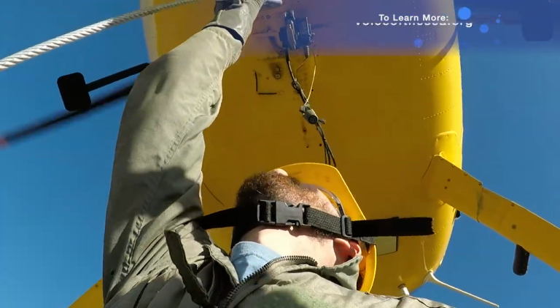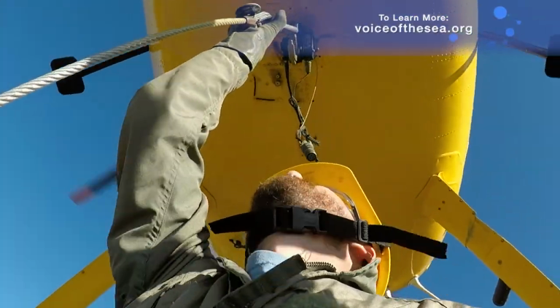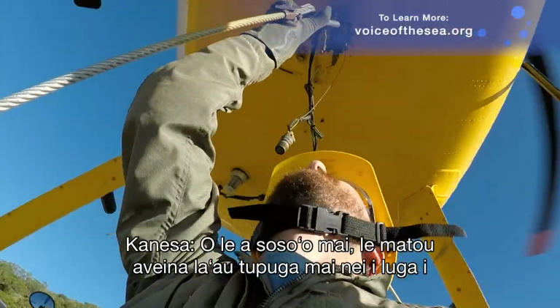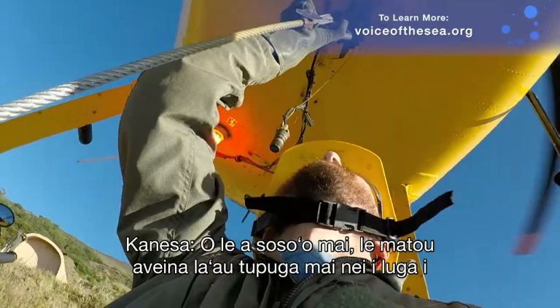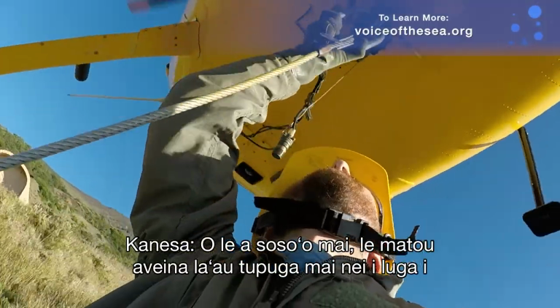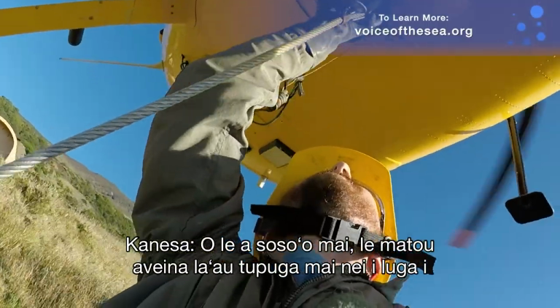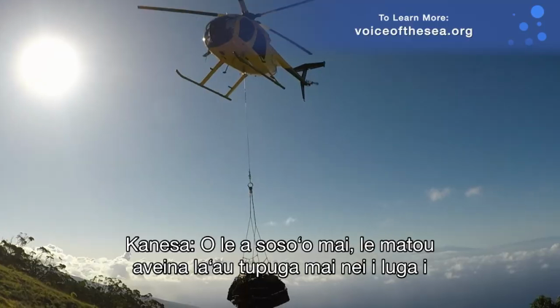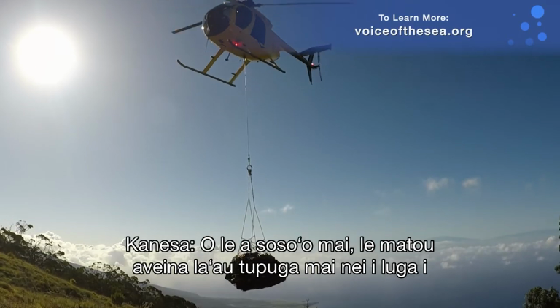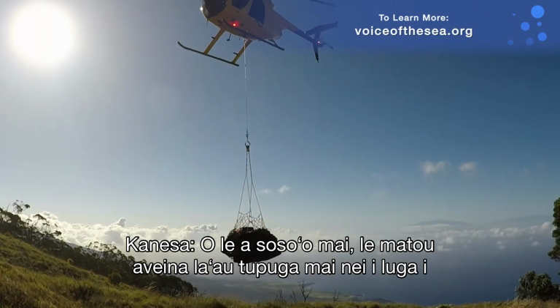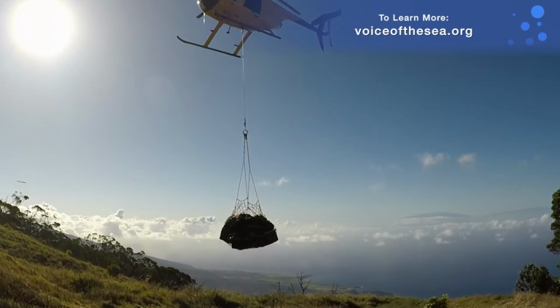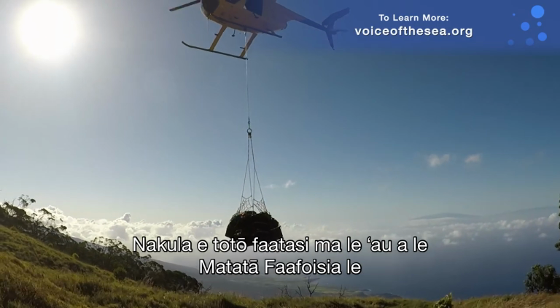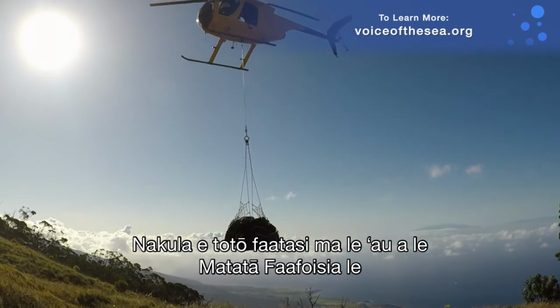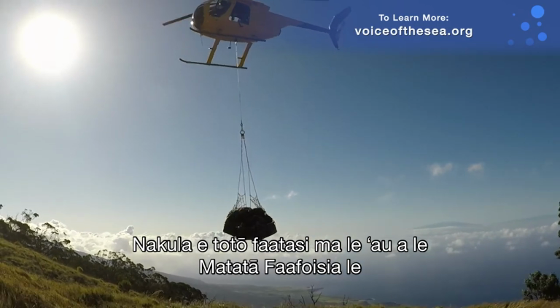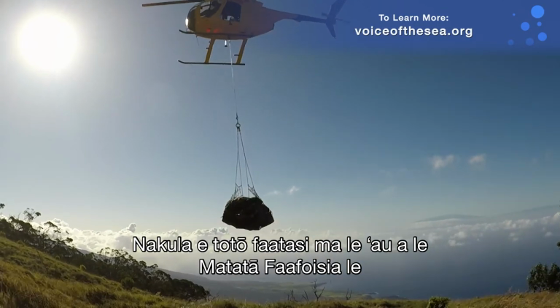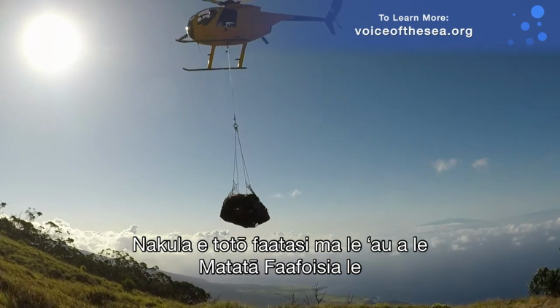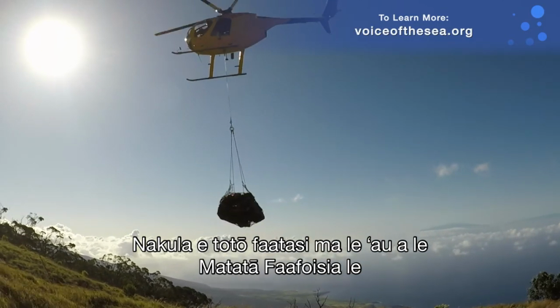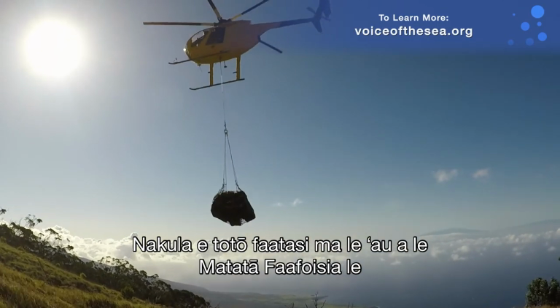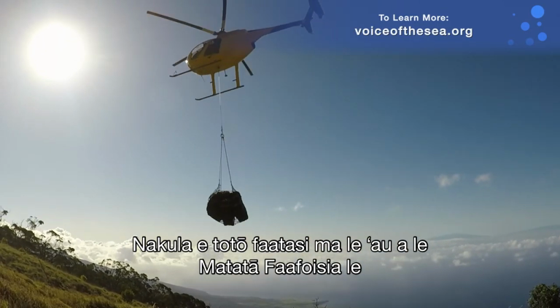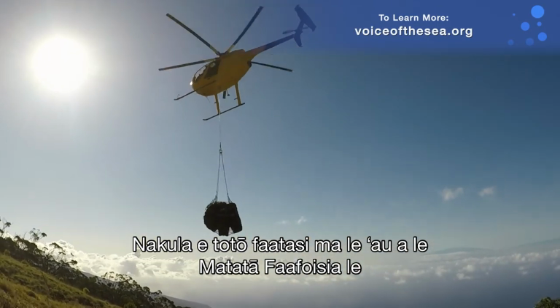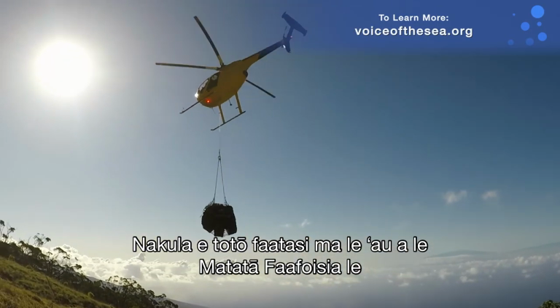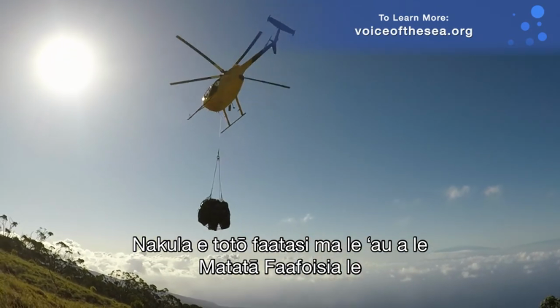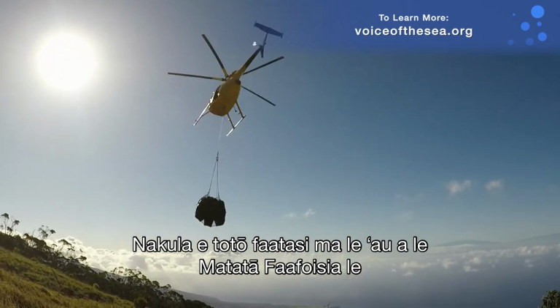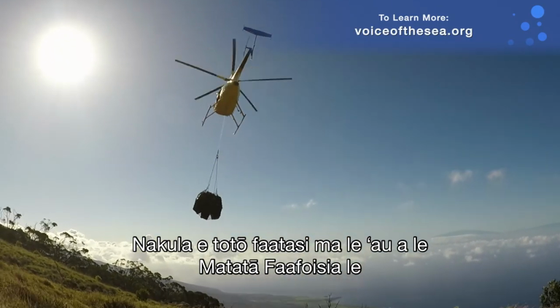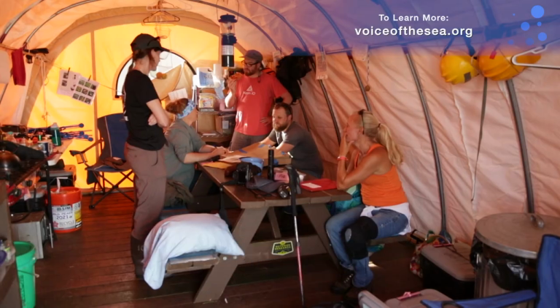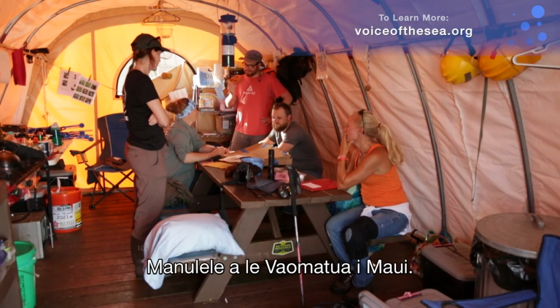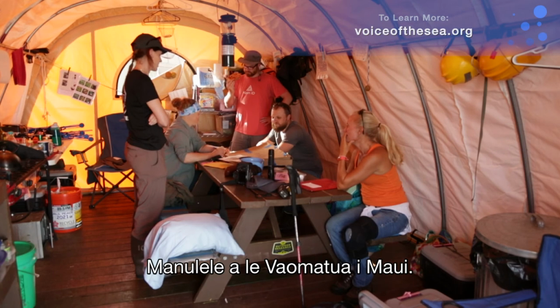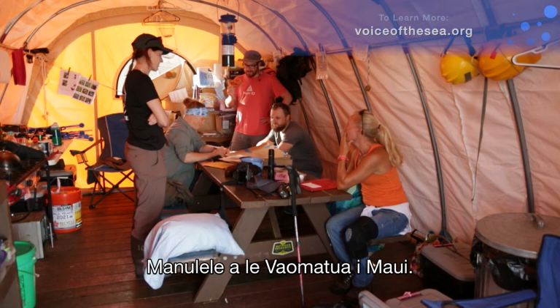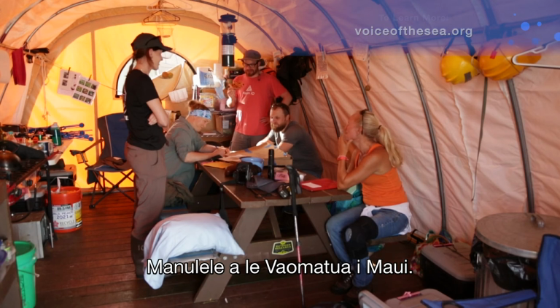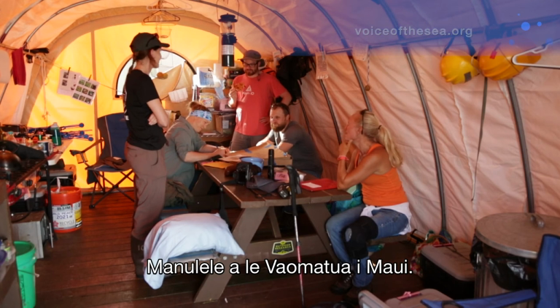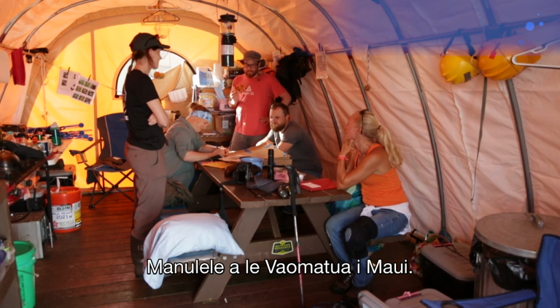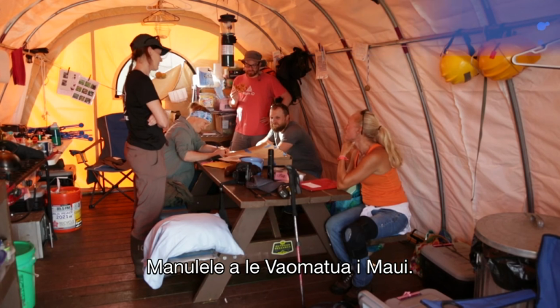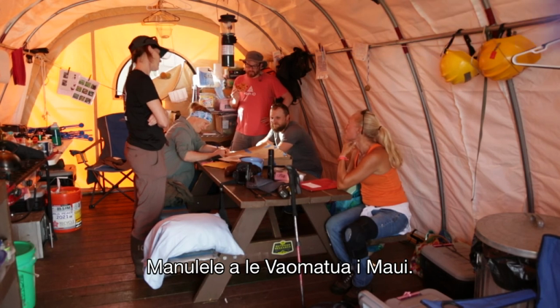Coming up, we'll take the native plants up to Nakula for planting with the Maui Forest Bird Recovery Project team.